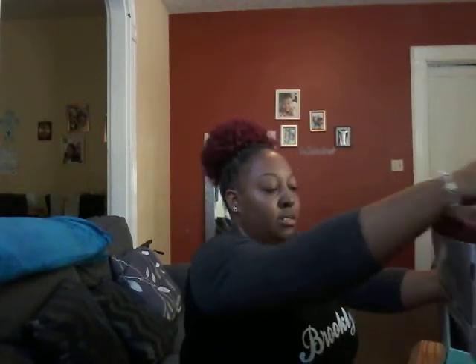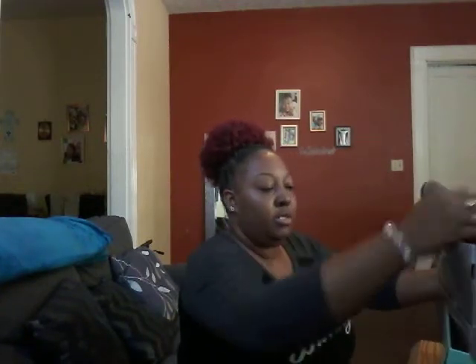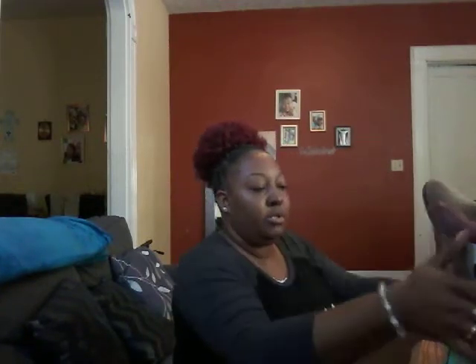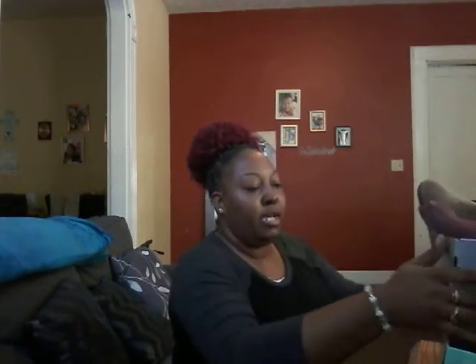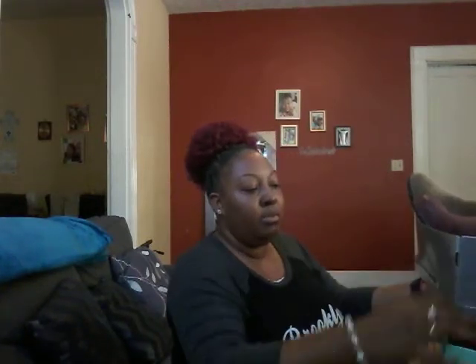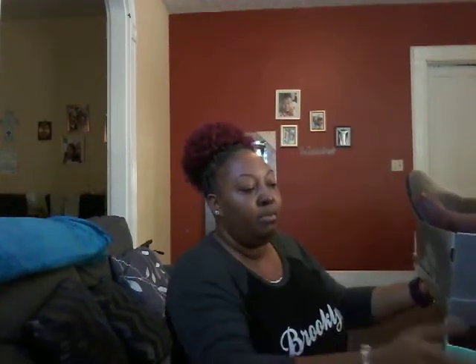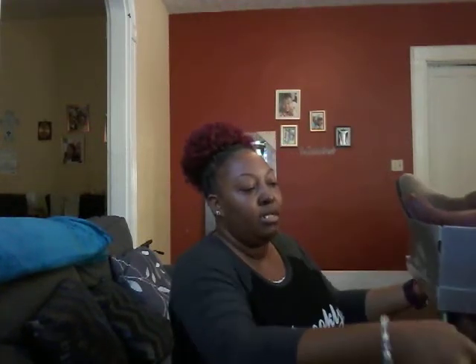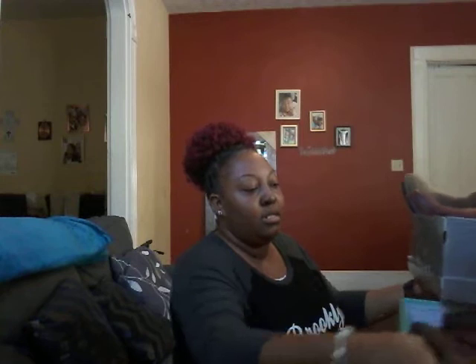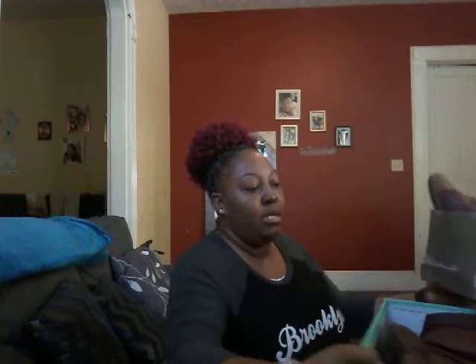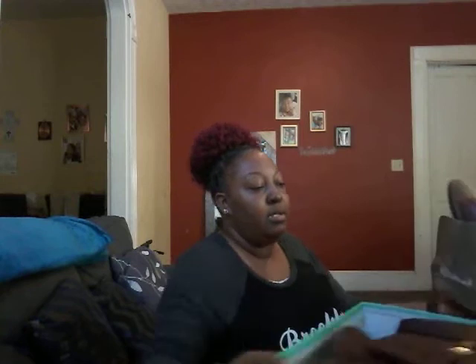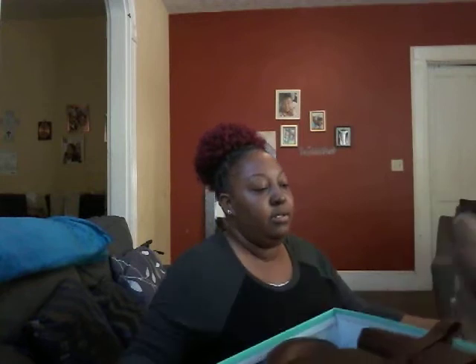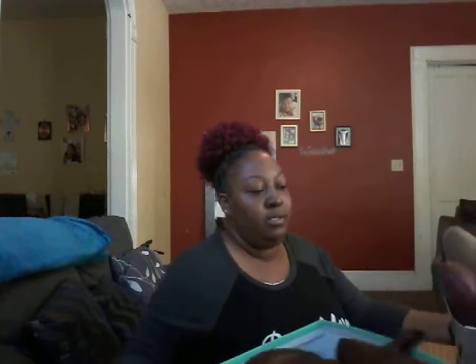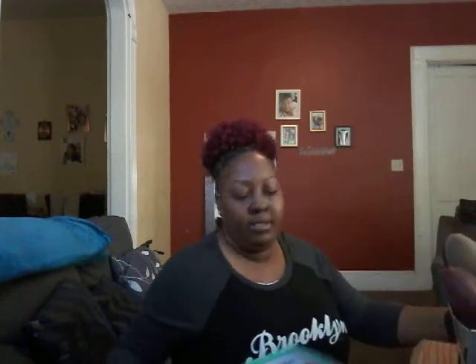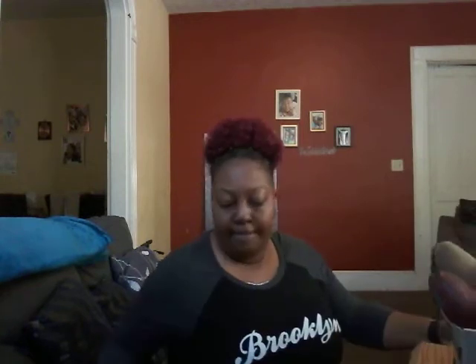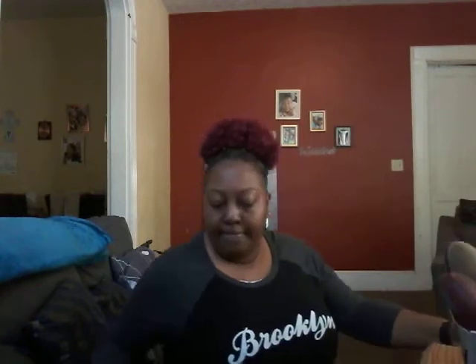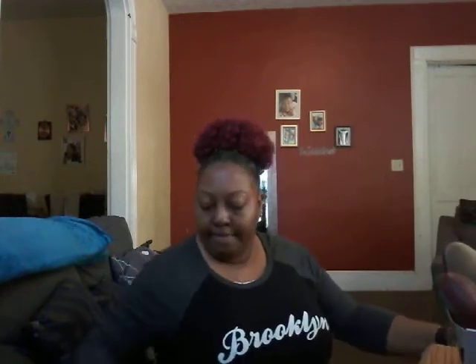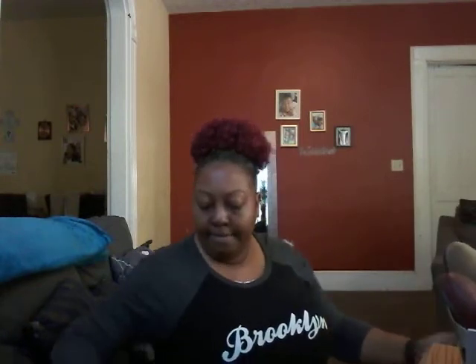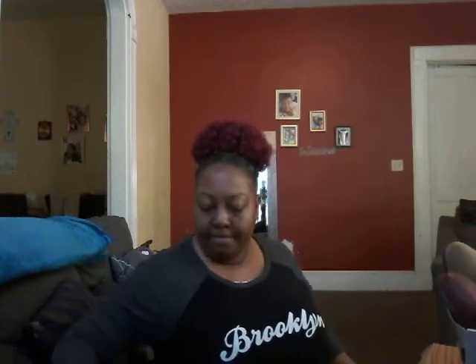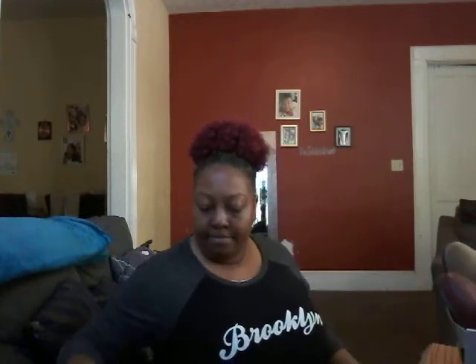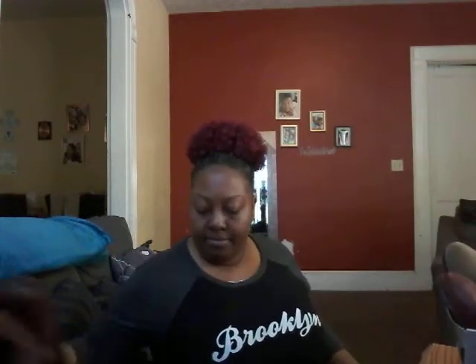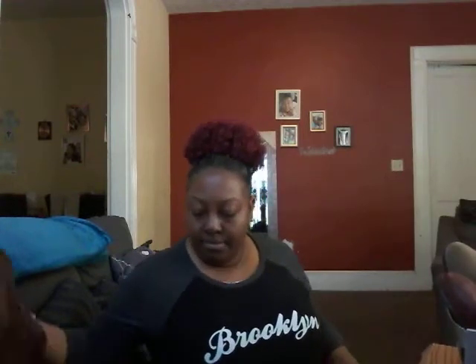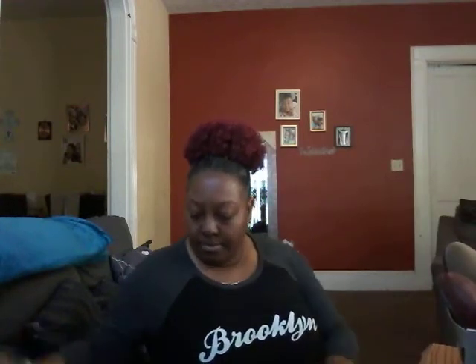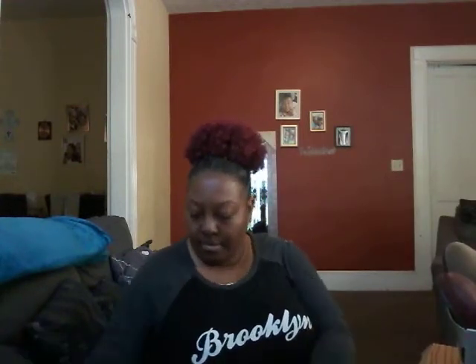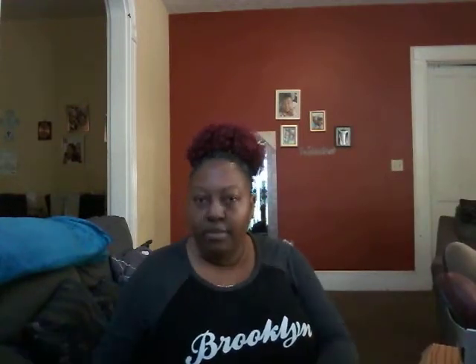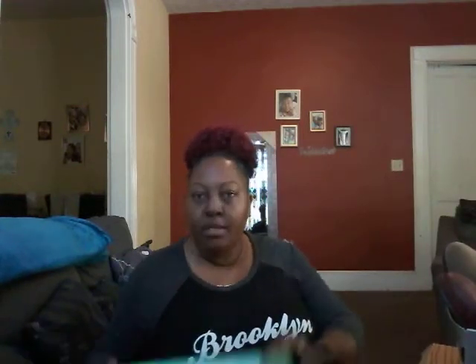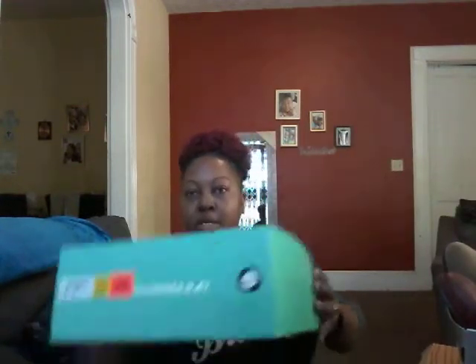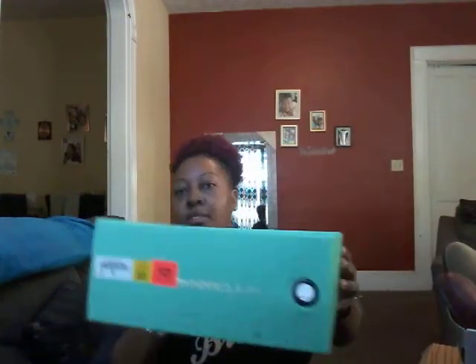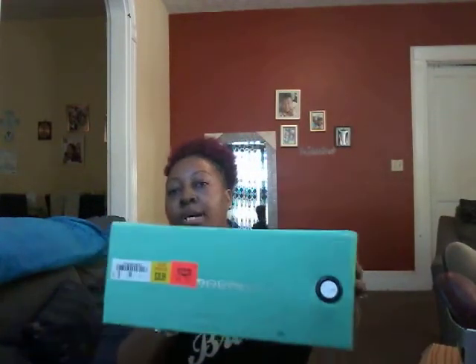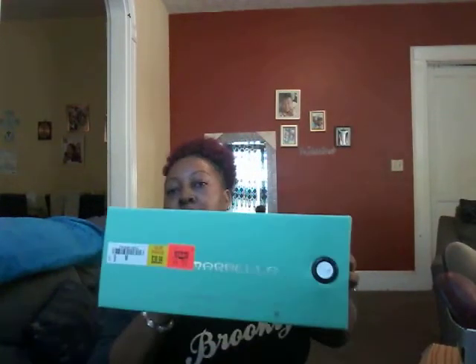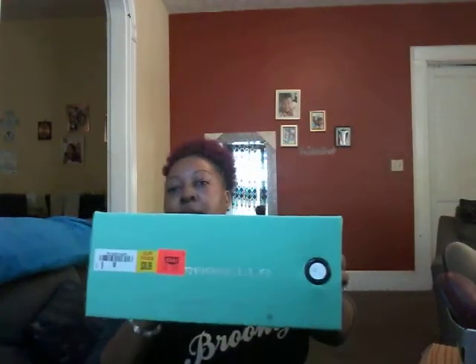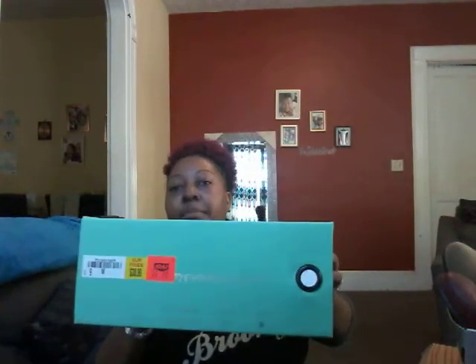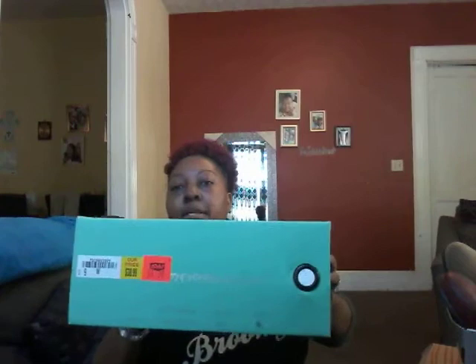I'll show you guys what the box looks like. This is the box that it came in.